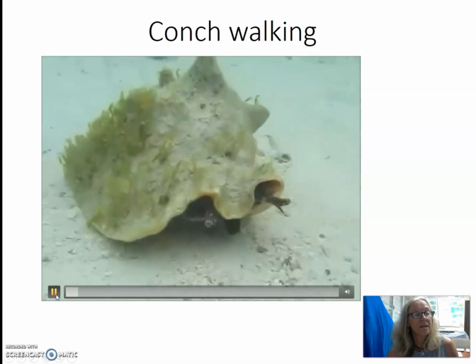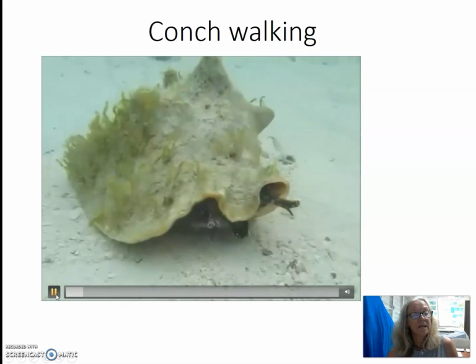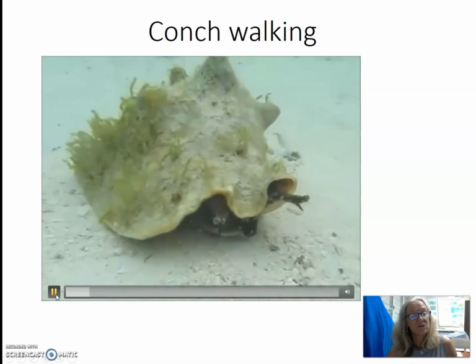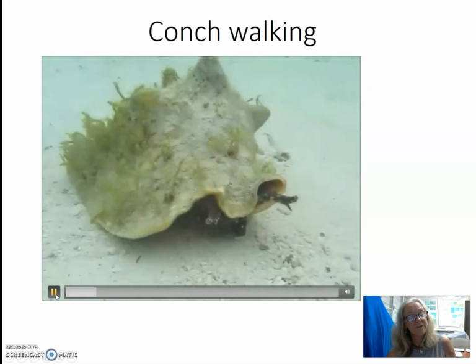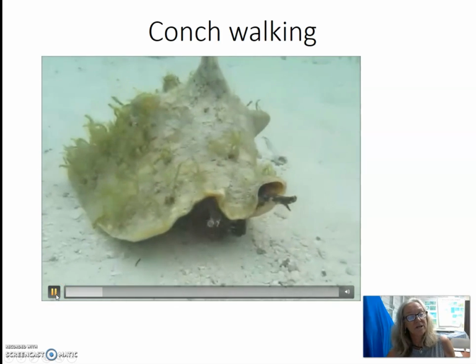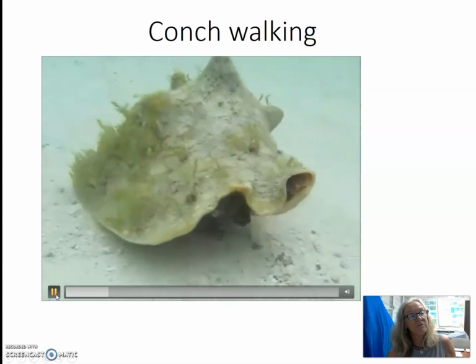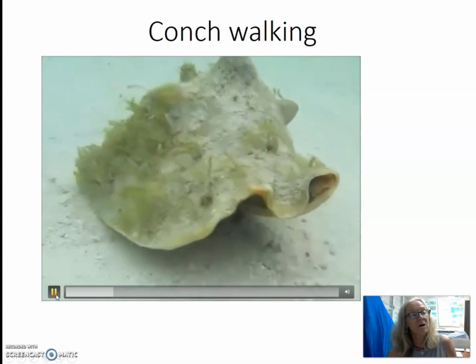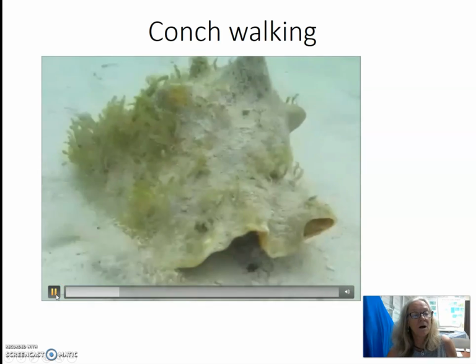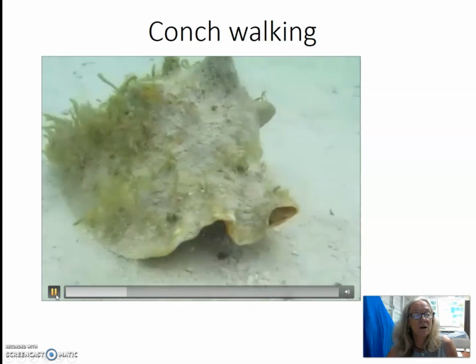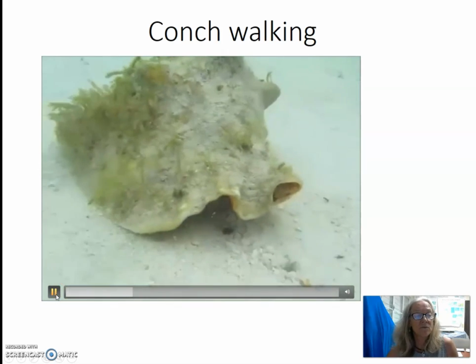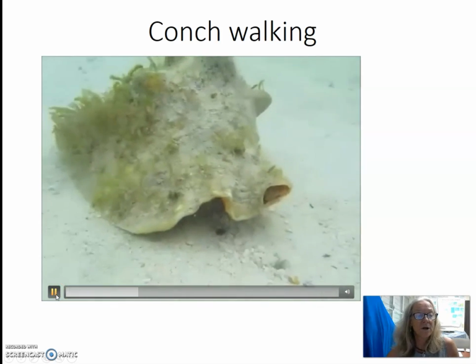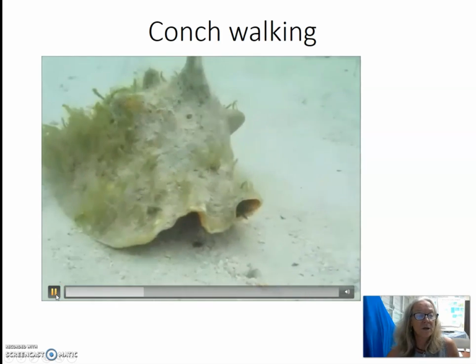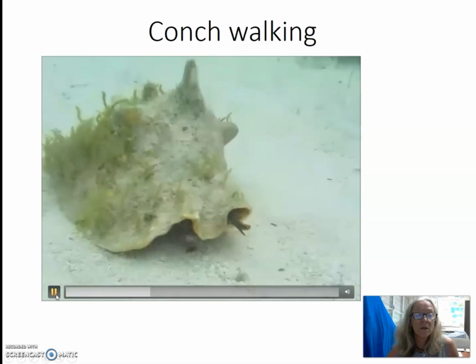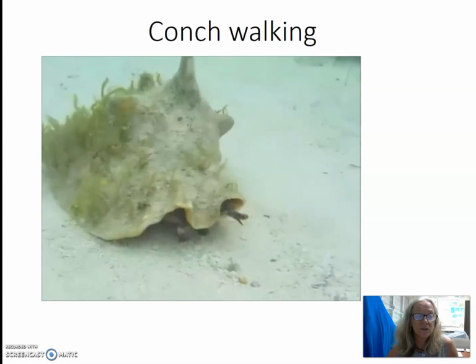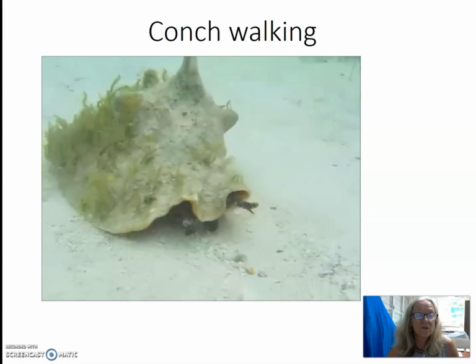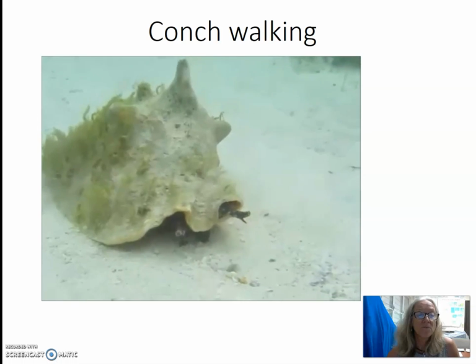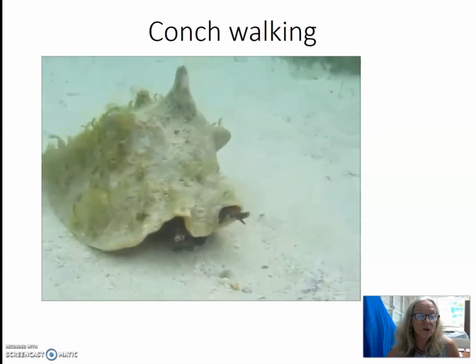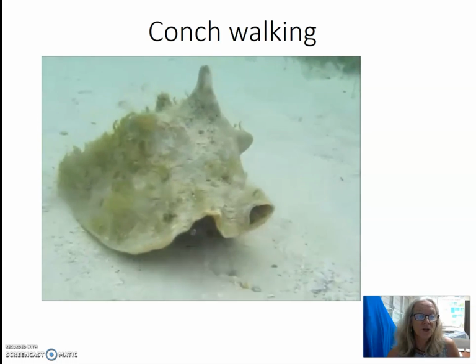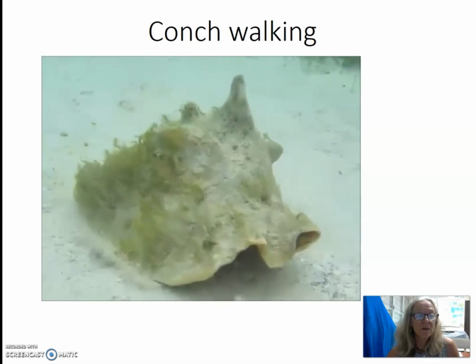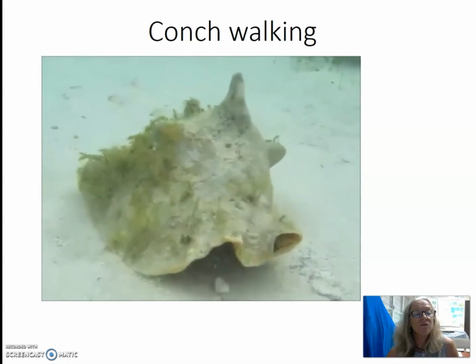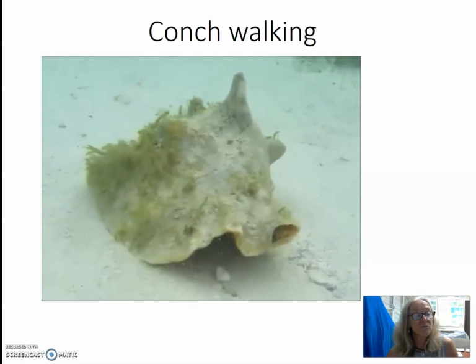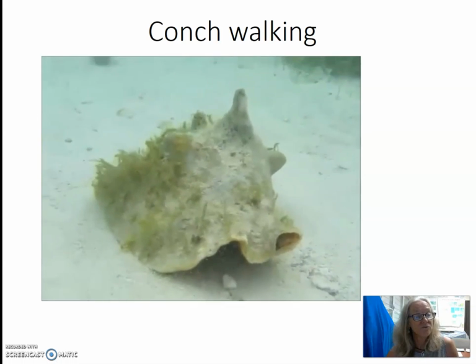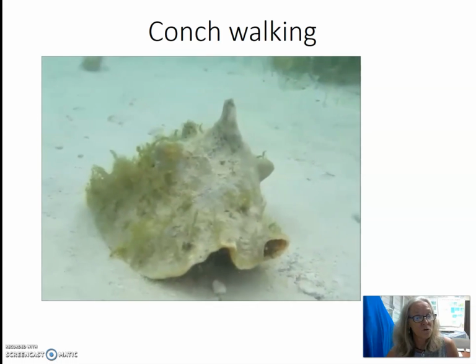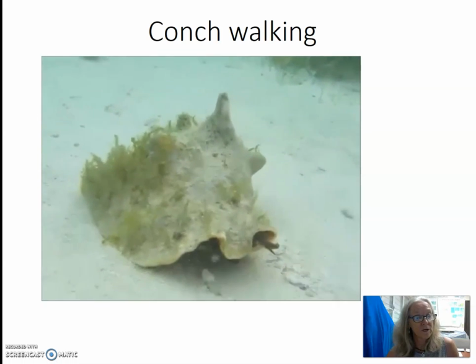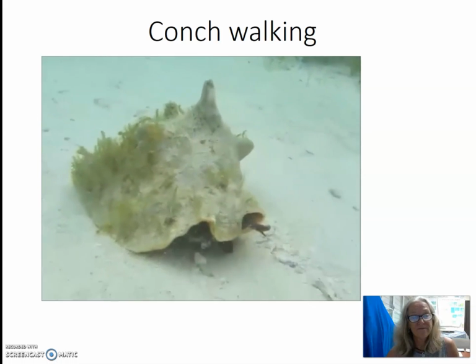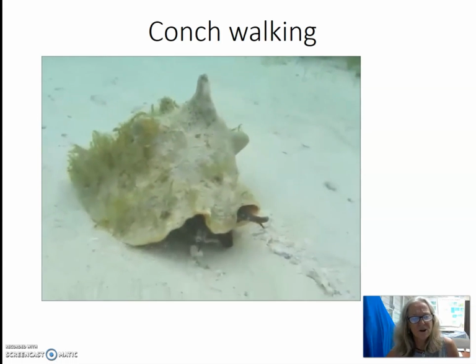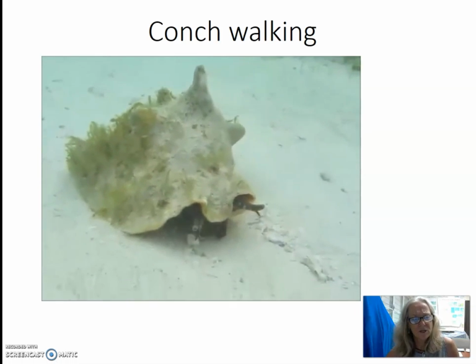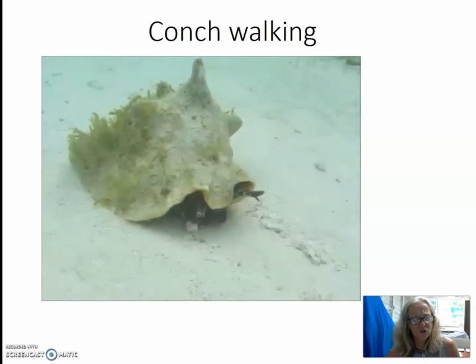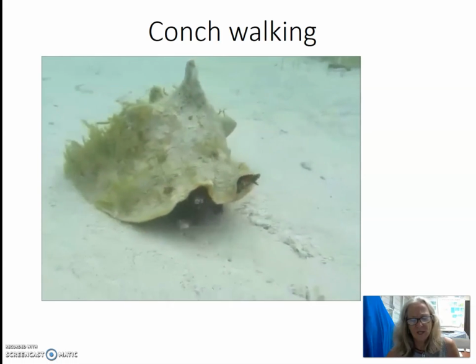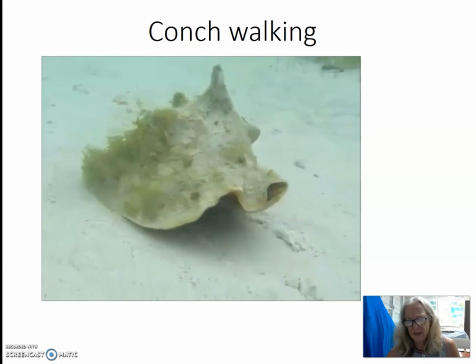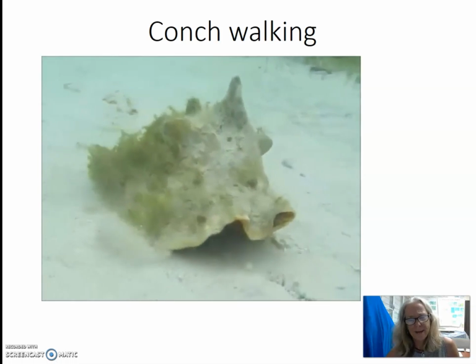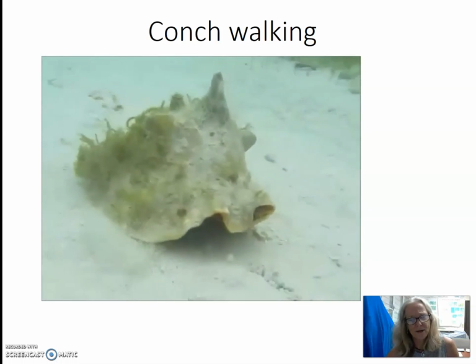Here is a video of a conch underwater using its operculum to move forward in a very jerky manner.